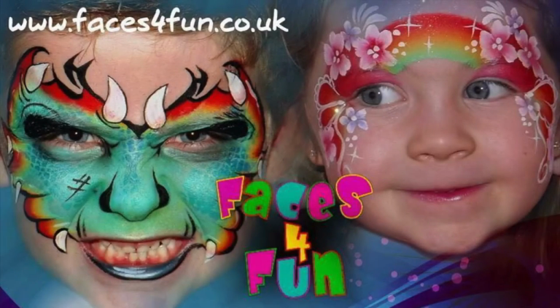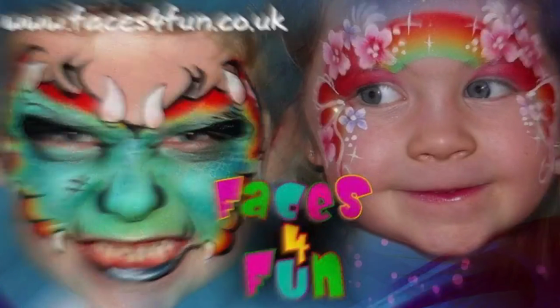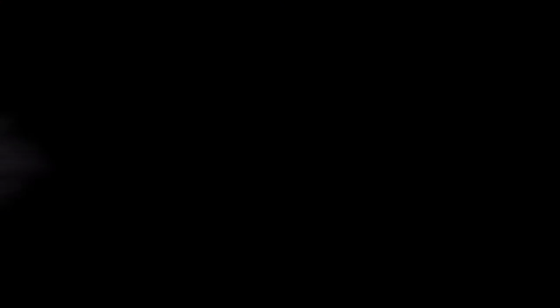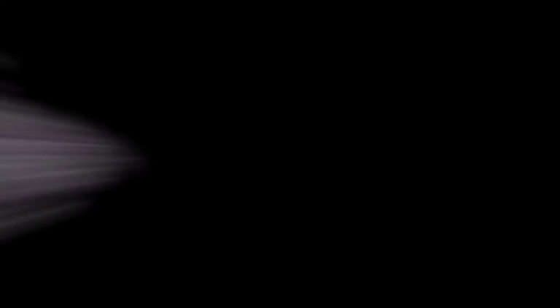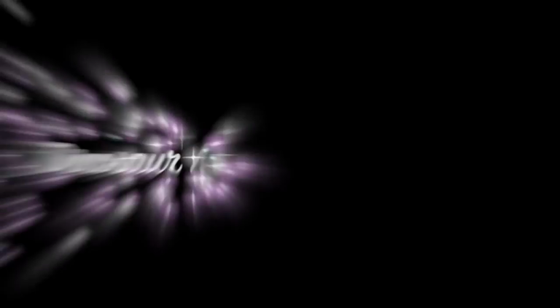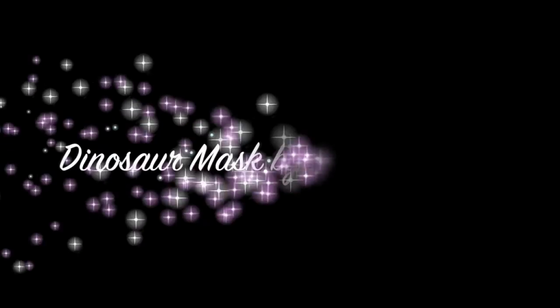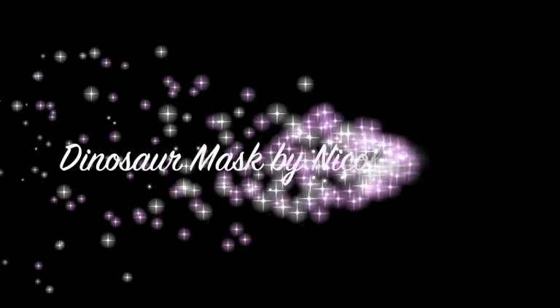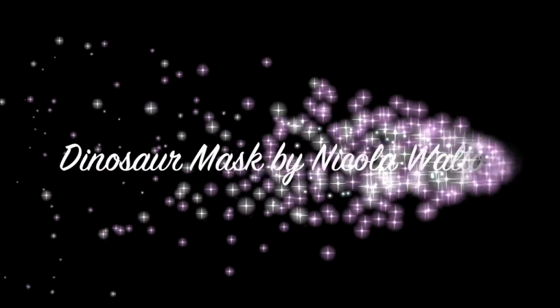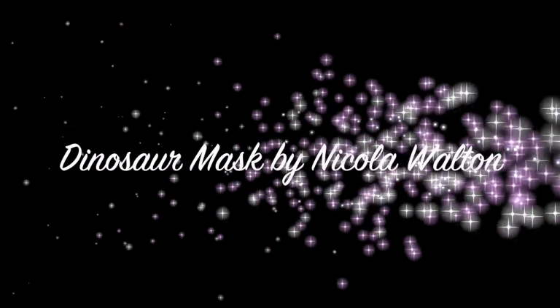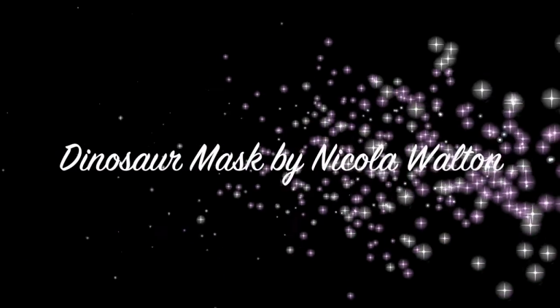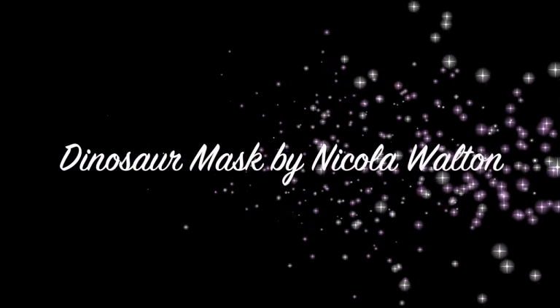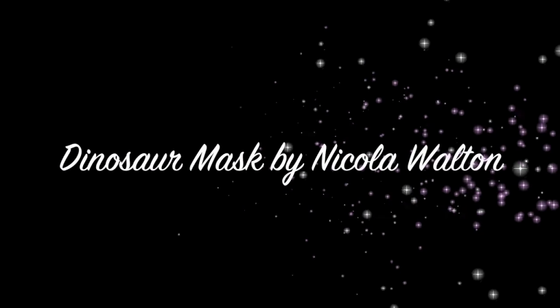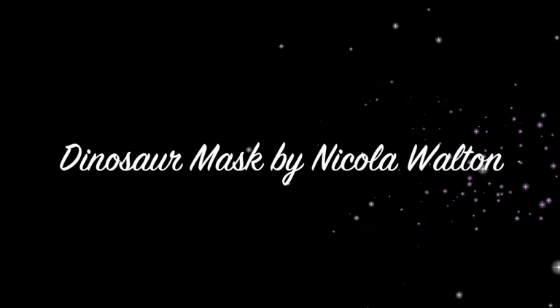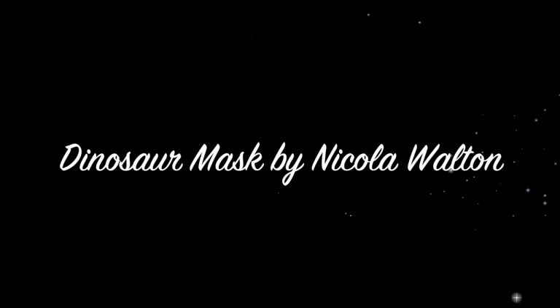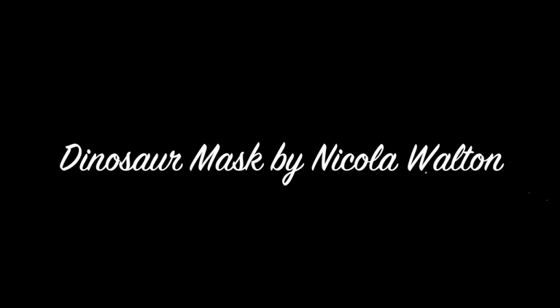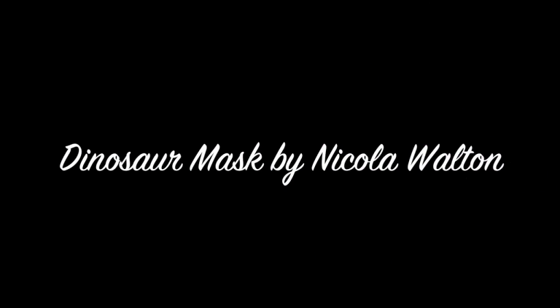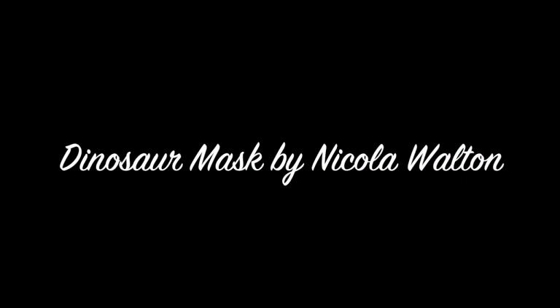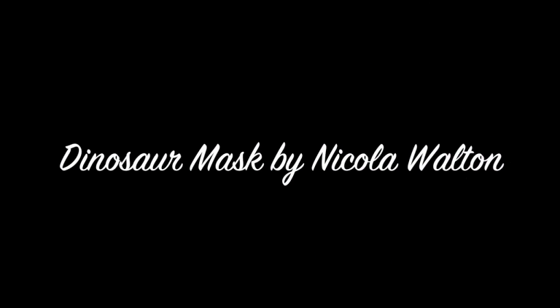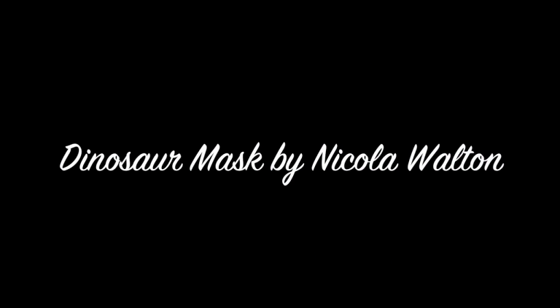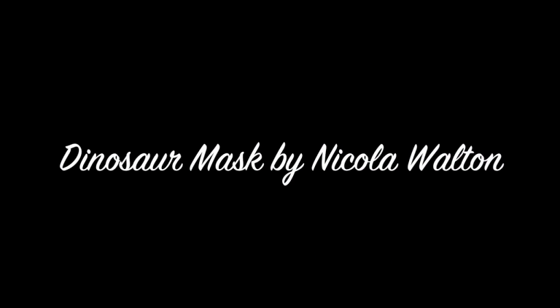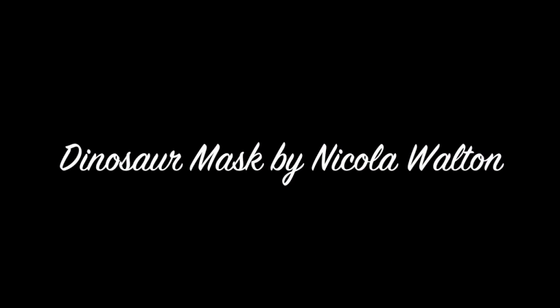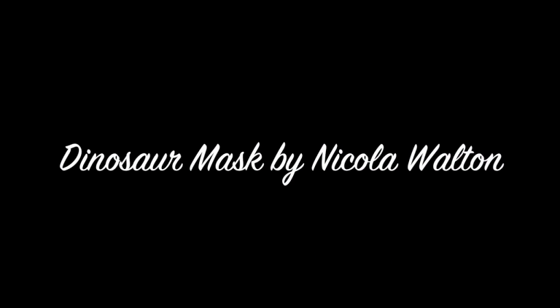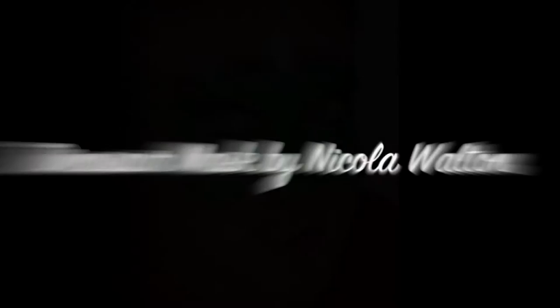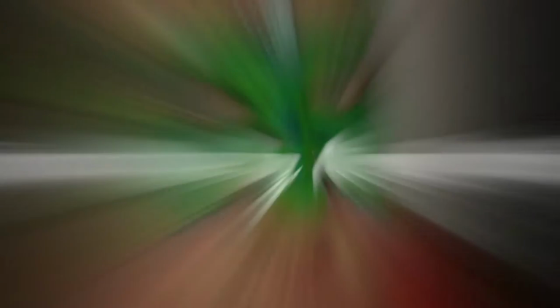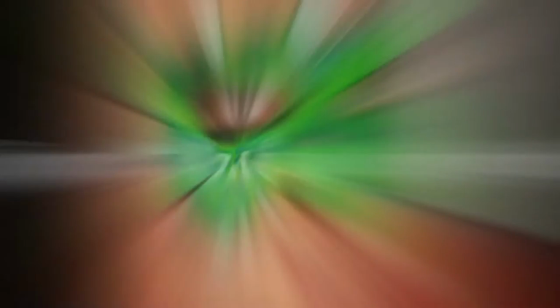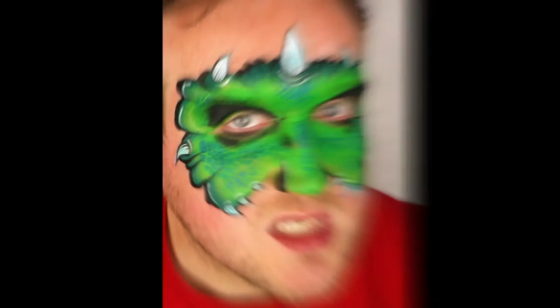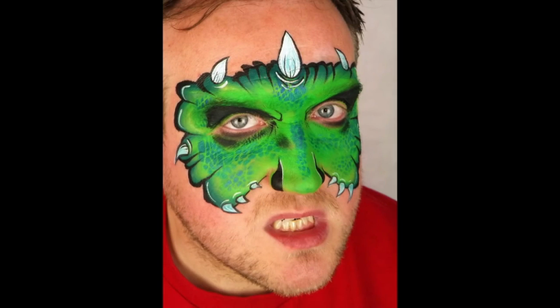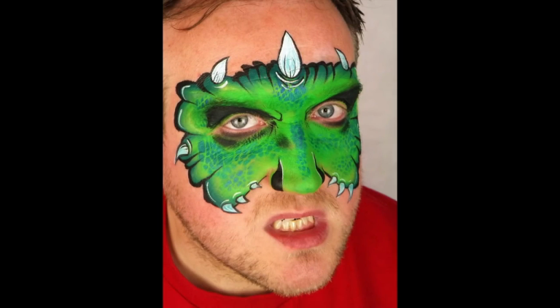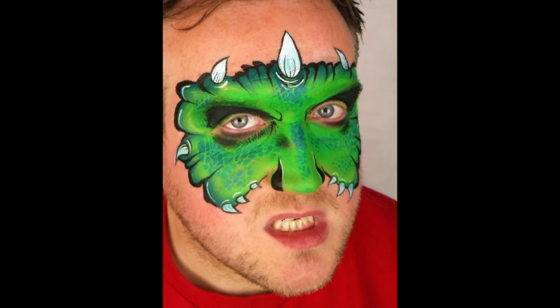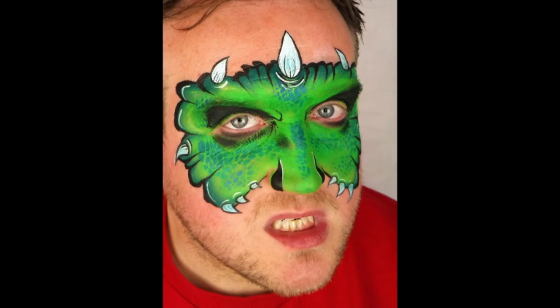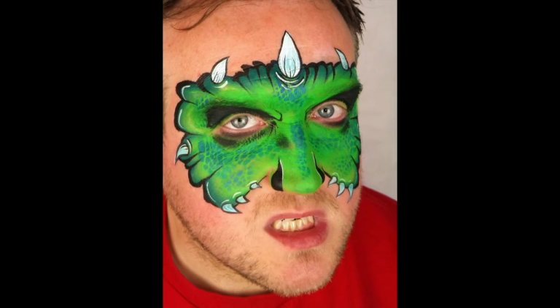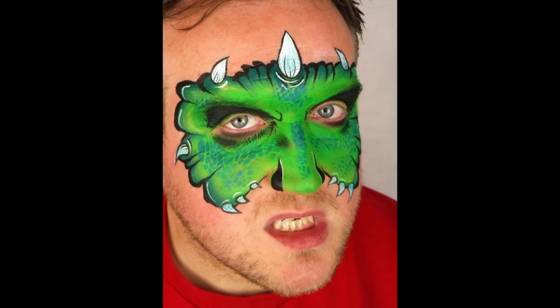Hi, this is Nicola from Faces for Fun. In this video I'm going to show you how to paint this dinosaur mask.